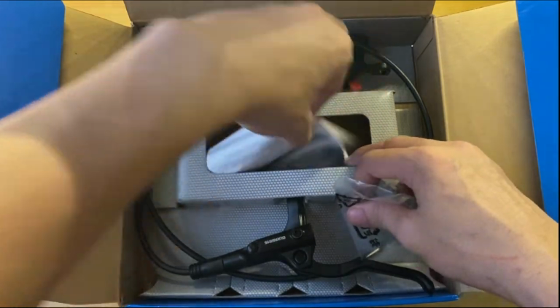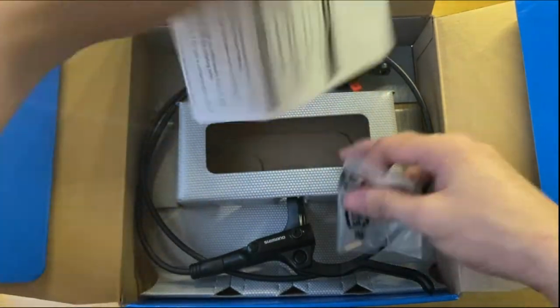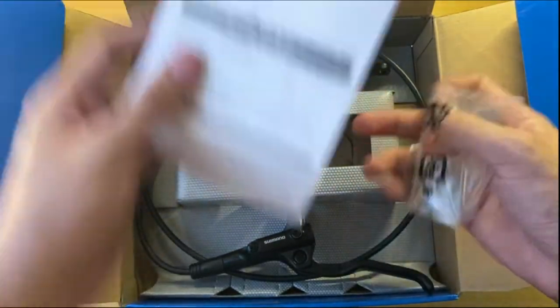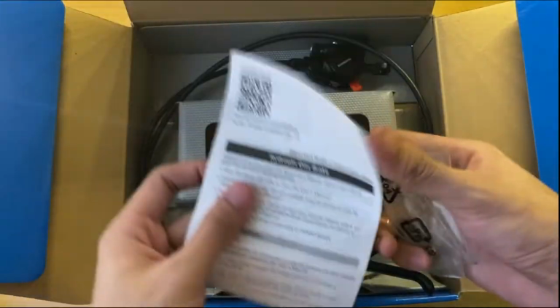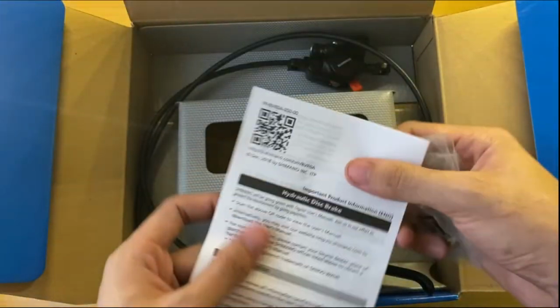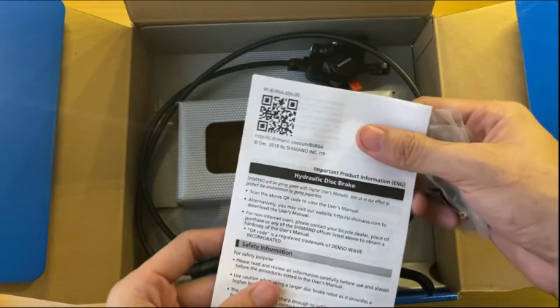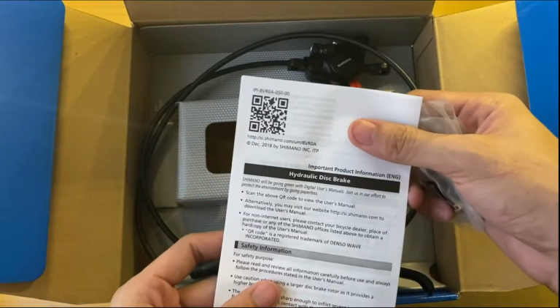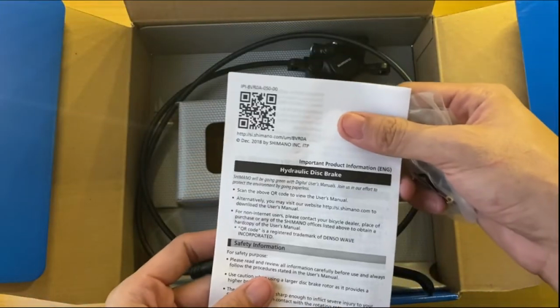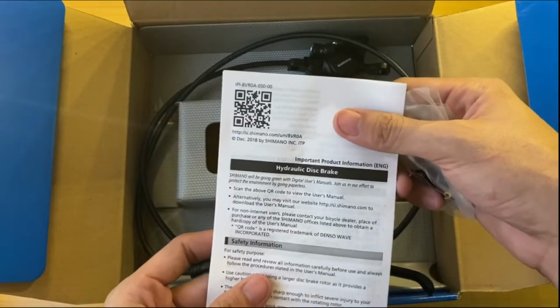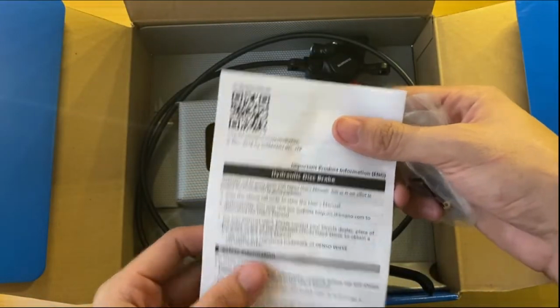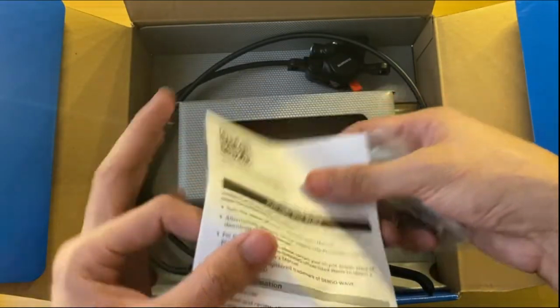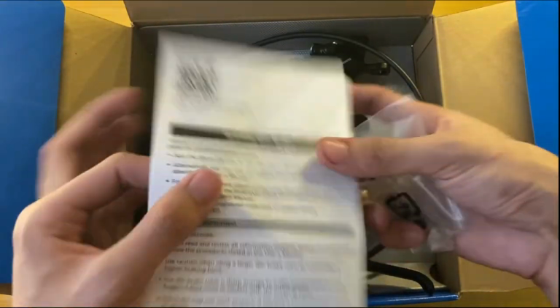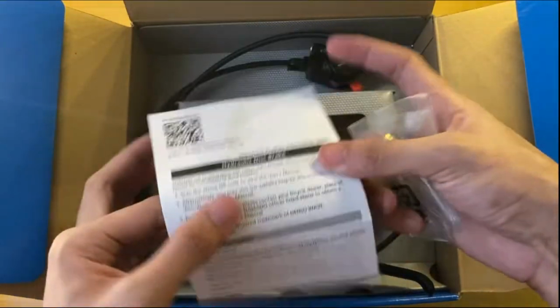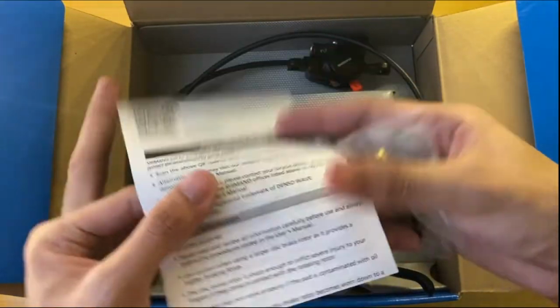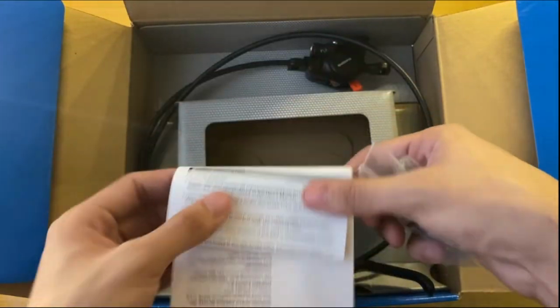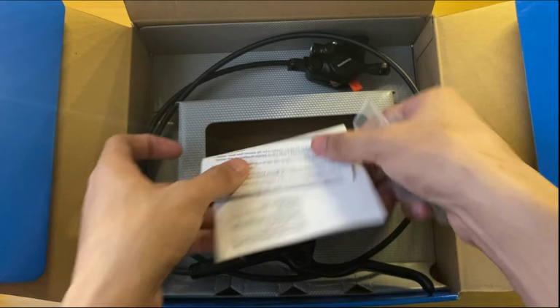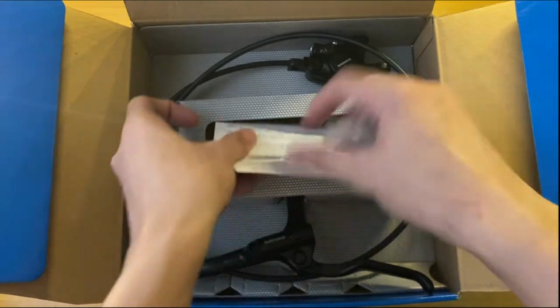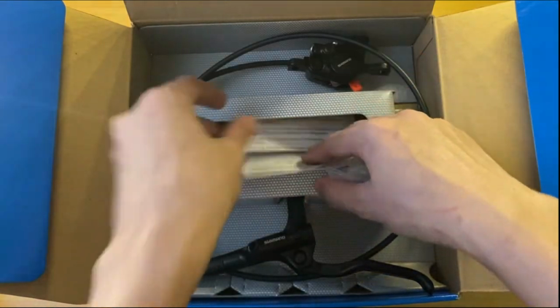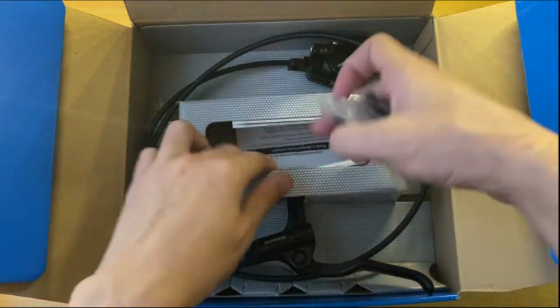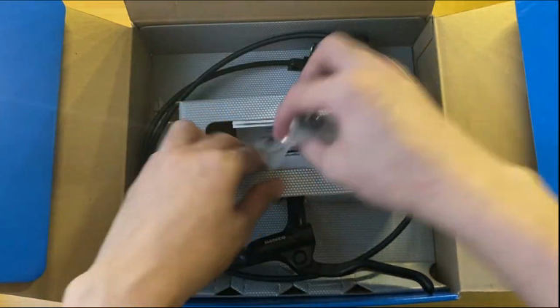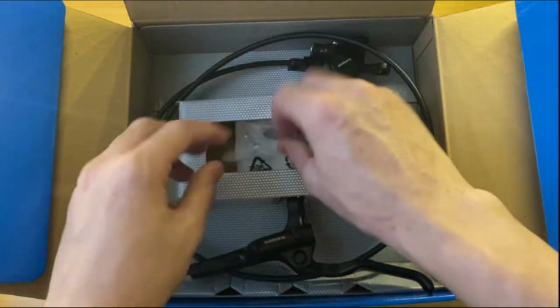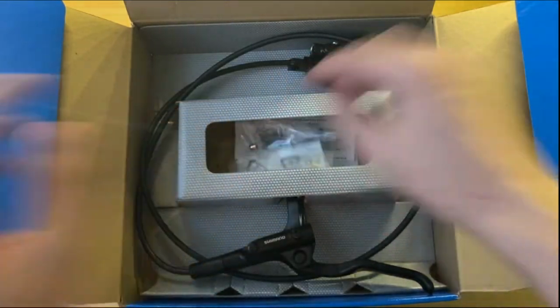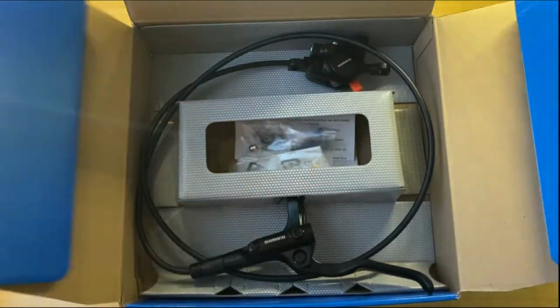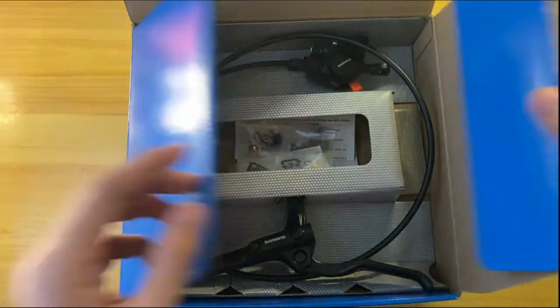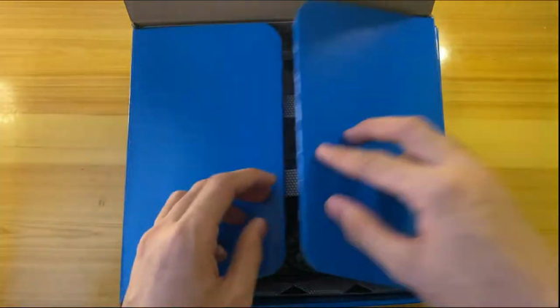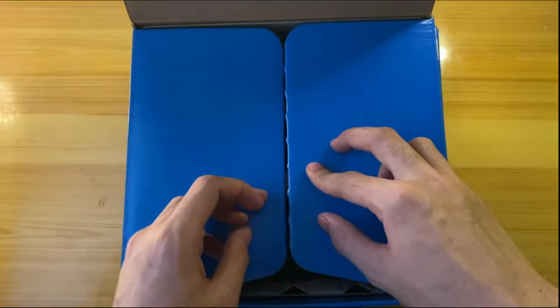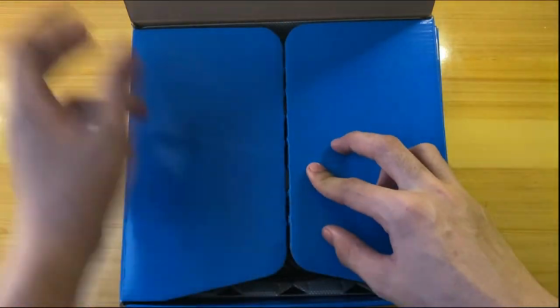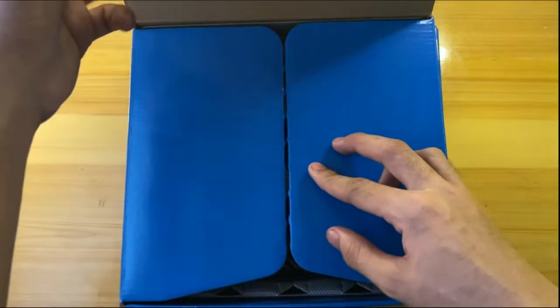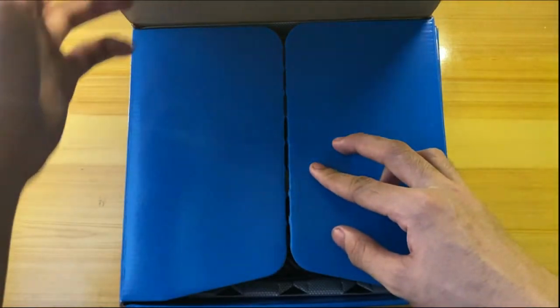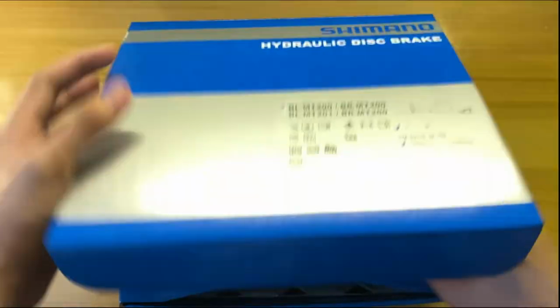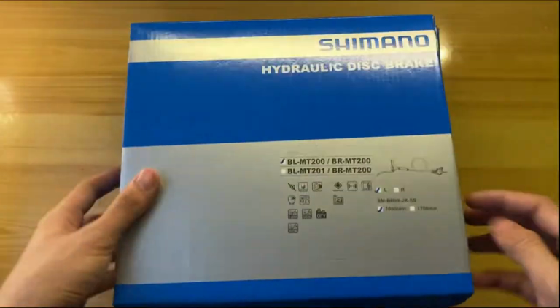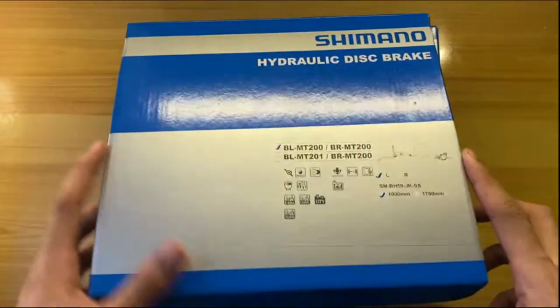Please read the user's manual if you are new to this product, or you can visit the Shimano website. I'll put down the link in the description below.